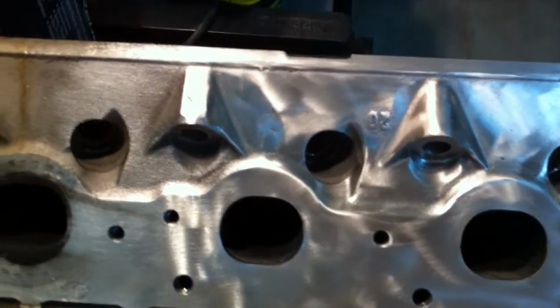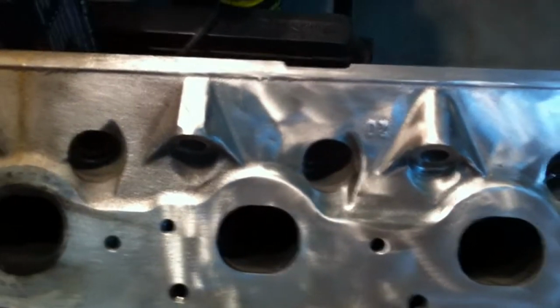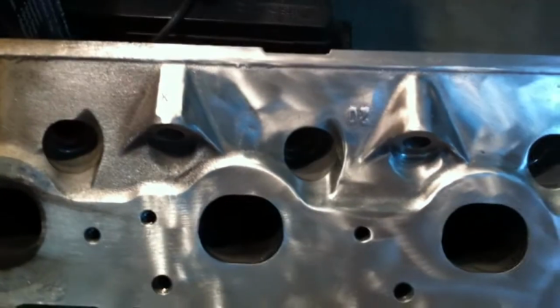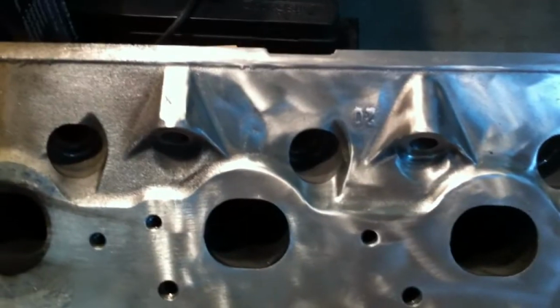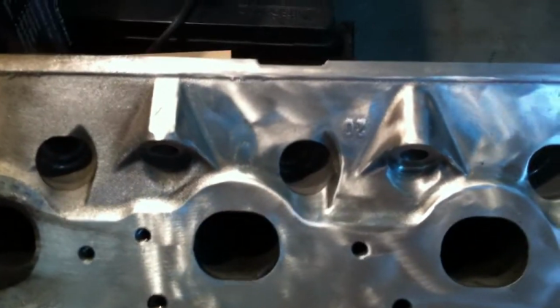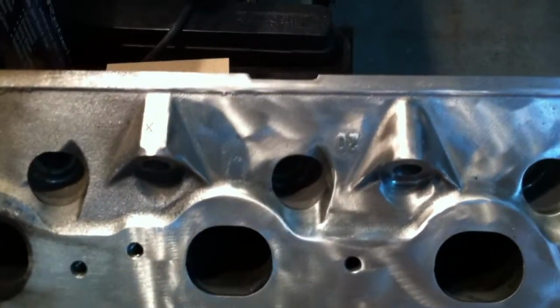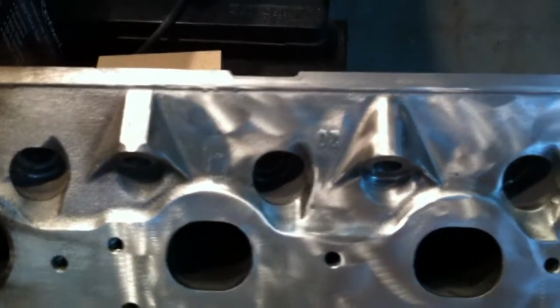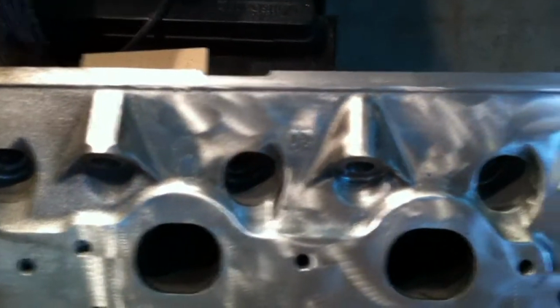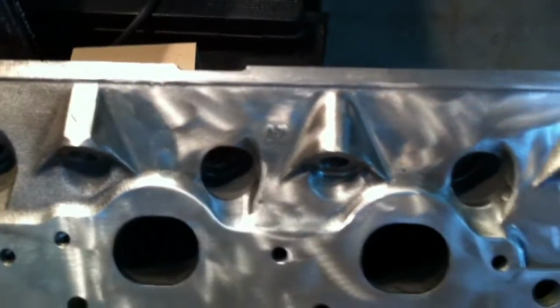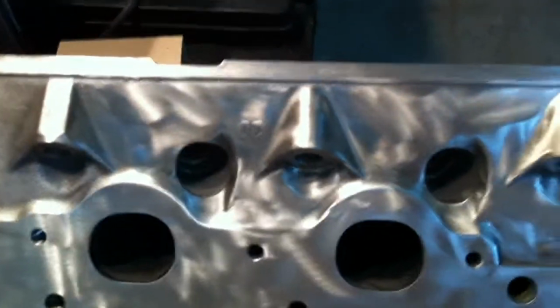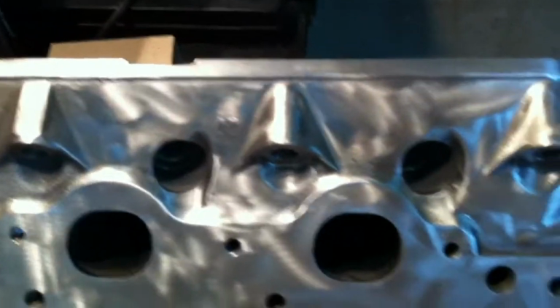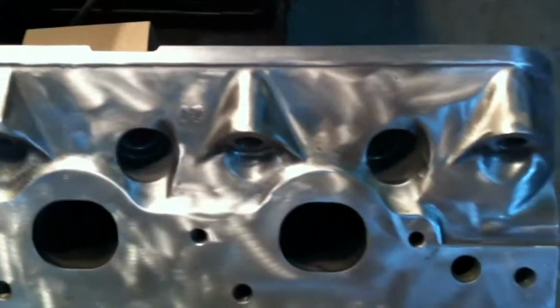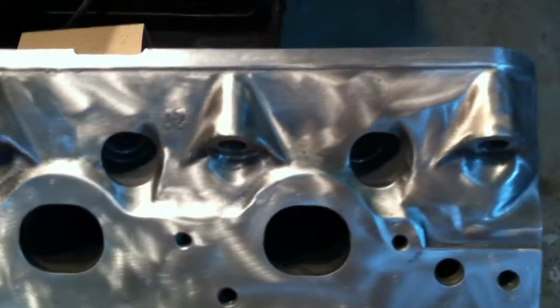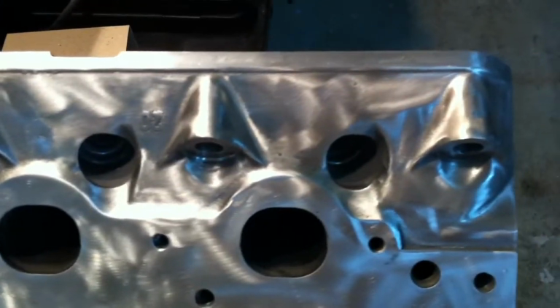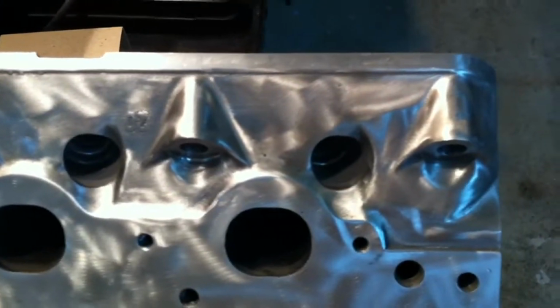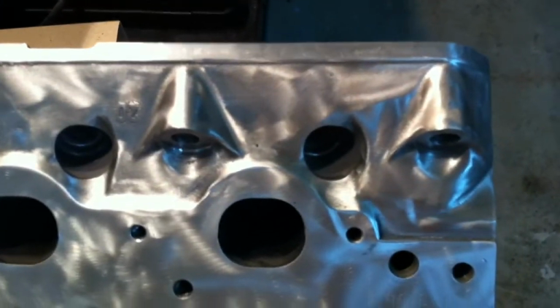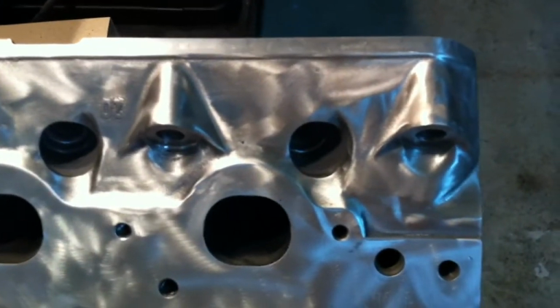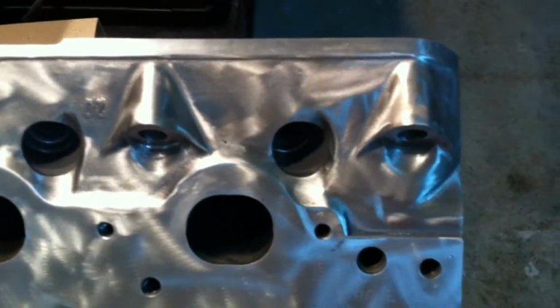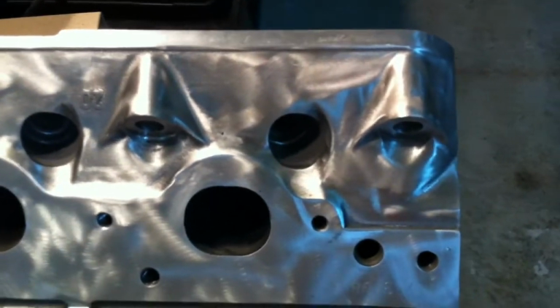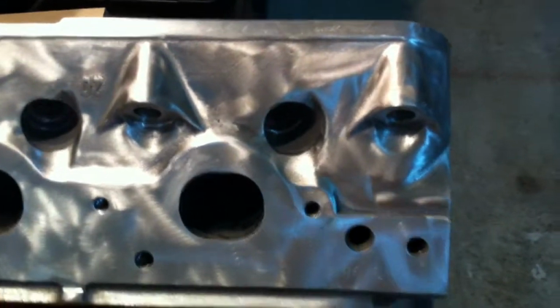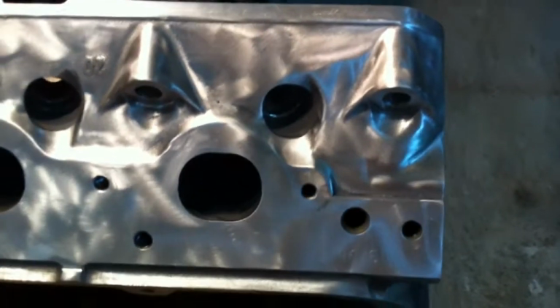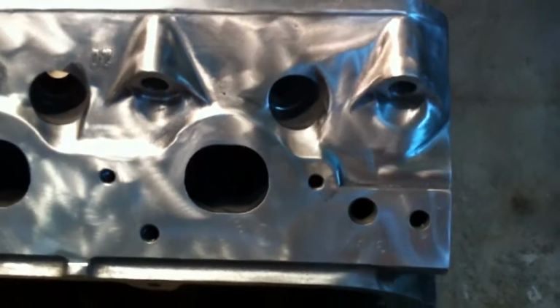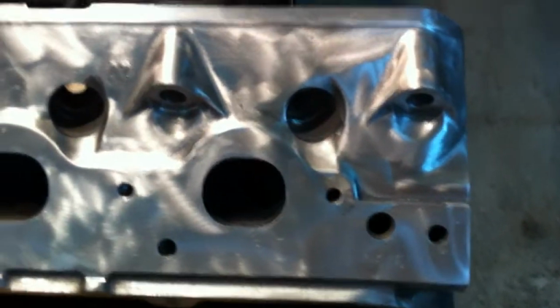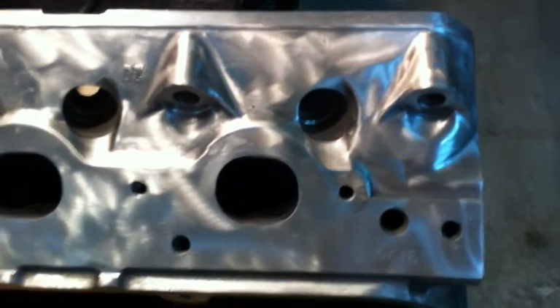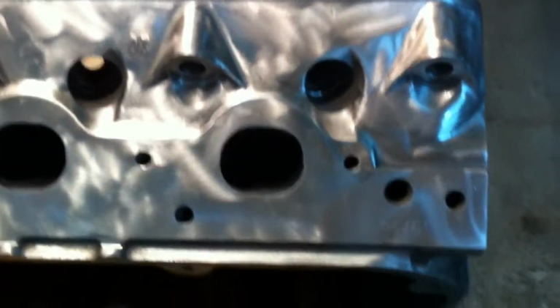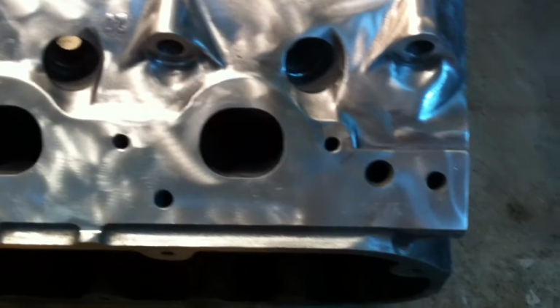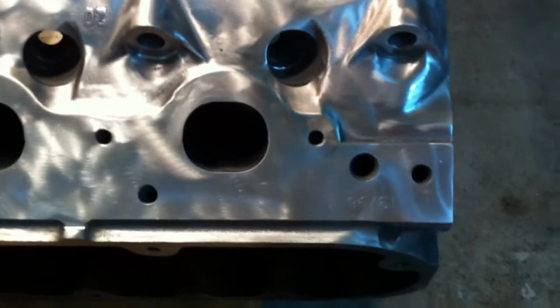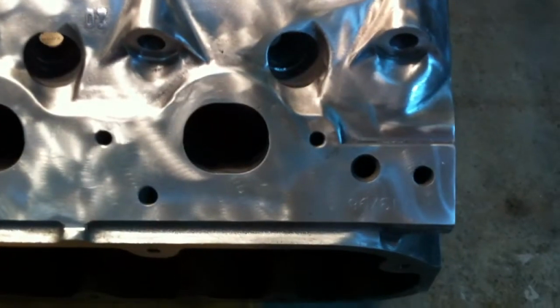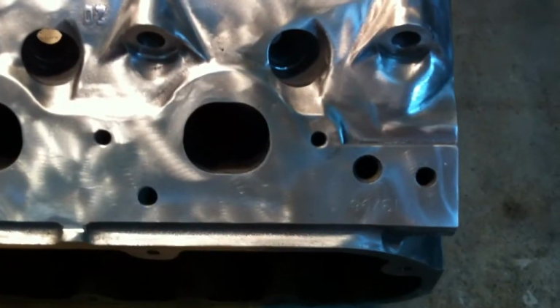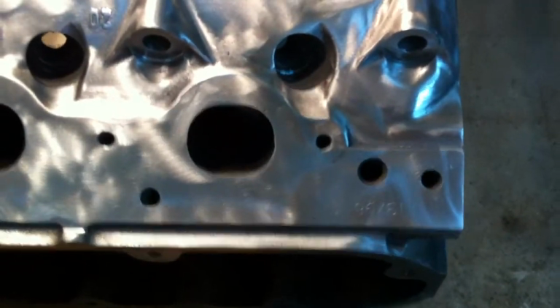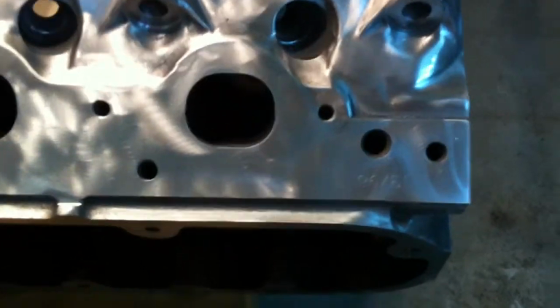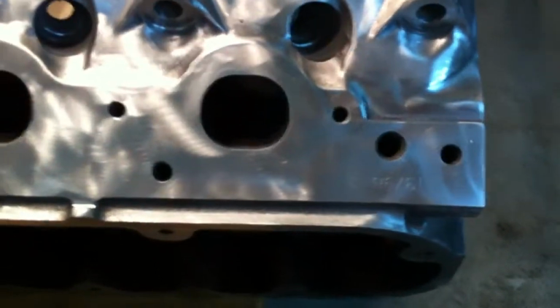These are junk heads, so I can kind of play with them and see what works best. But this seemed to work out all right.